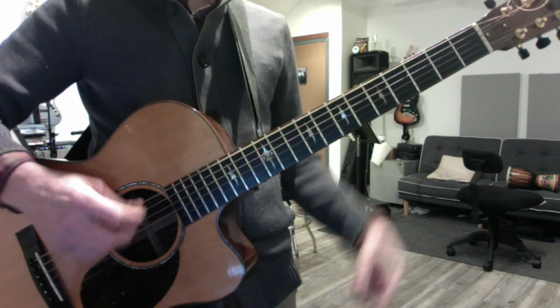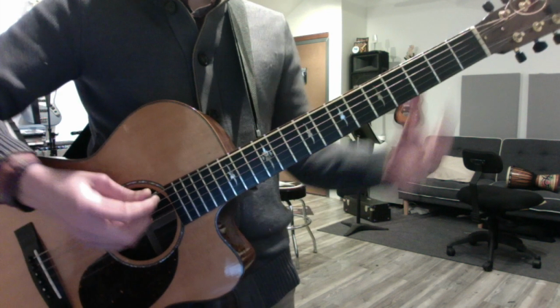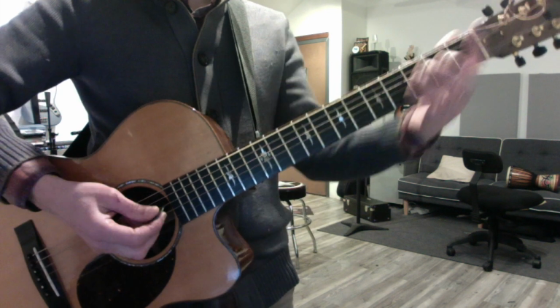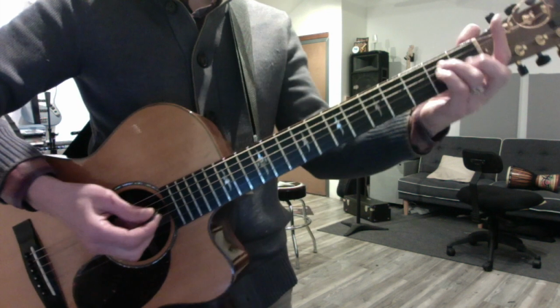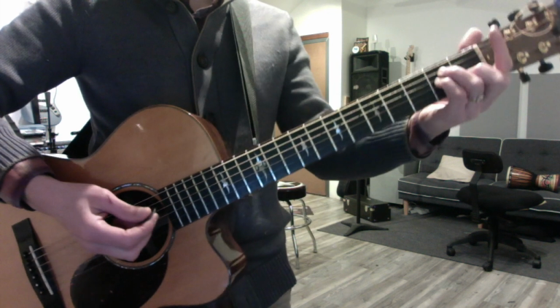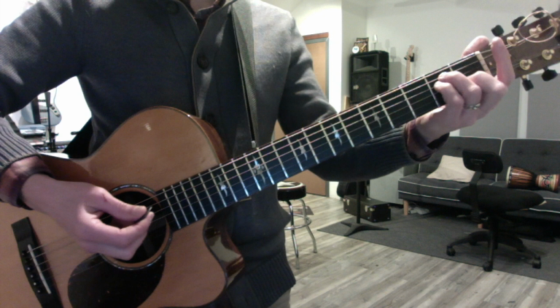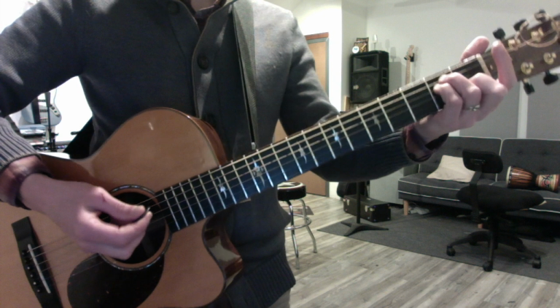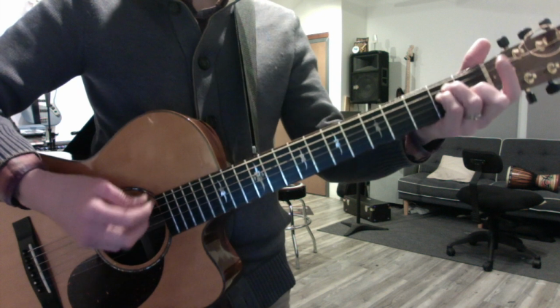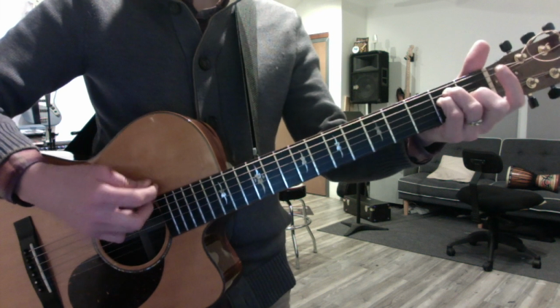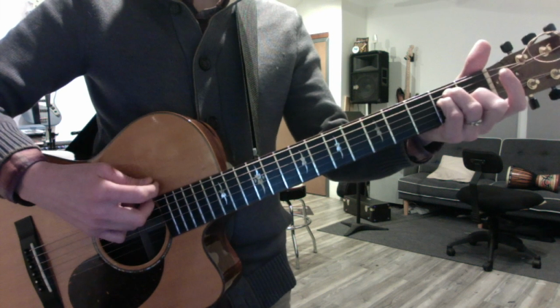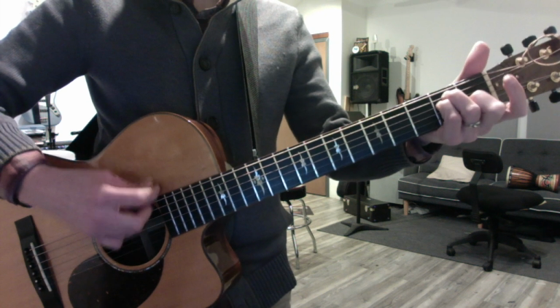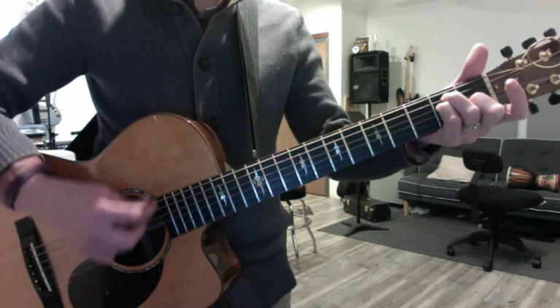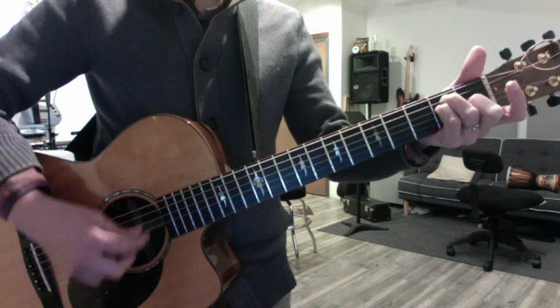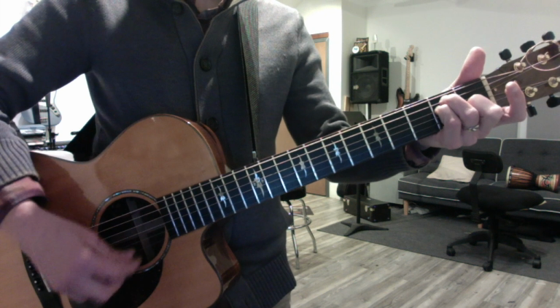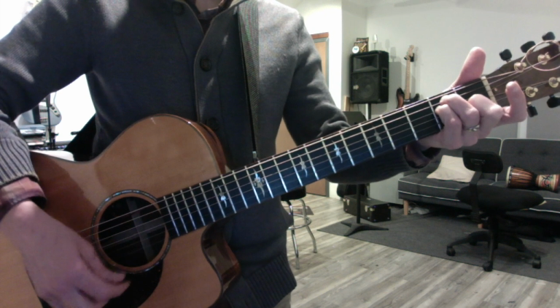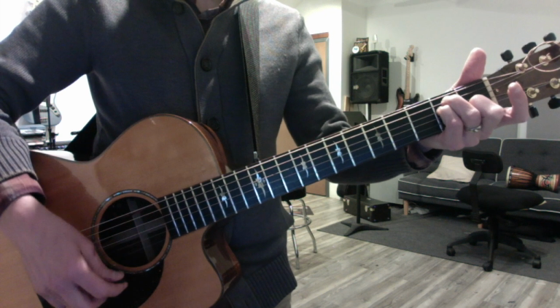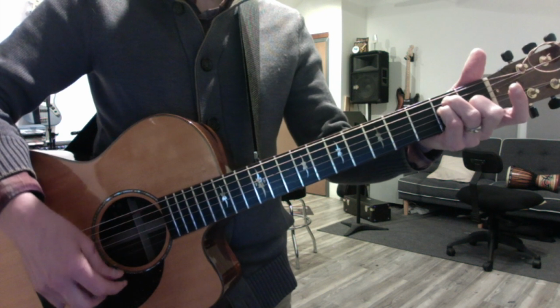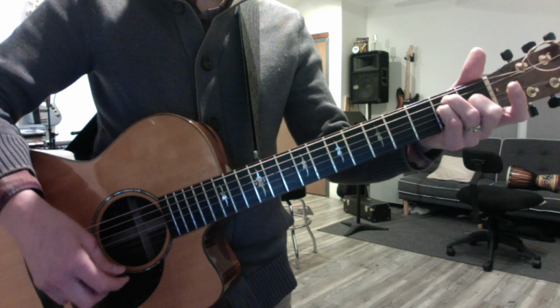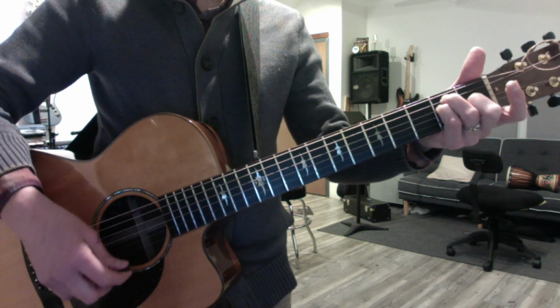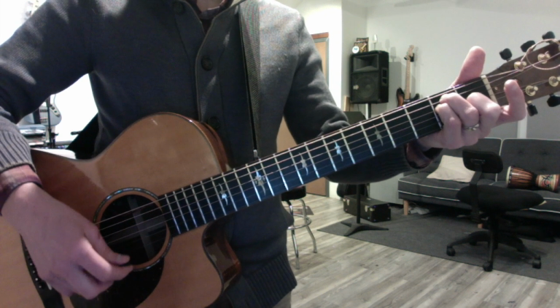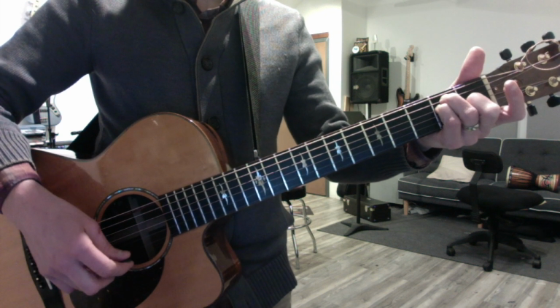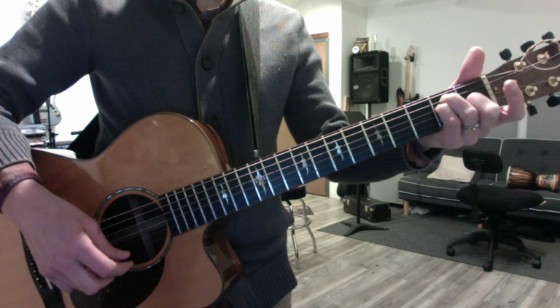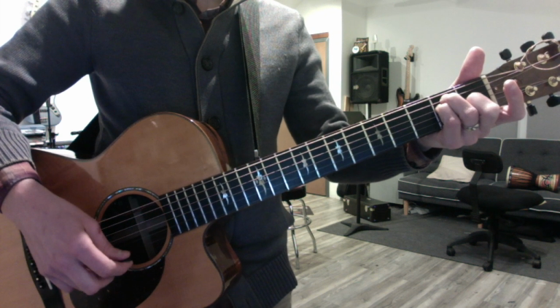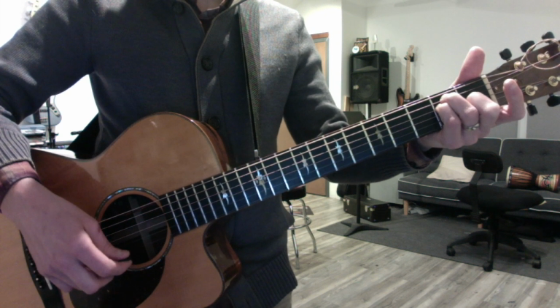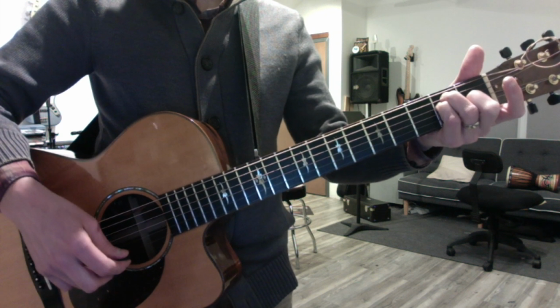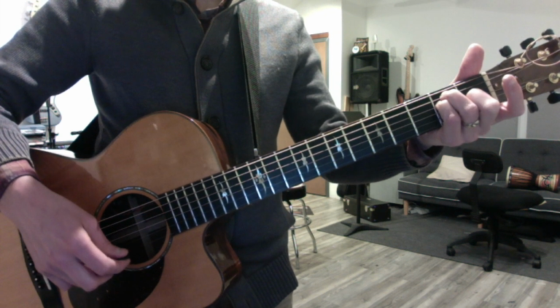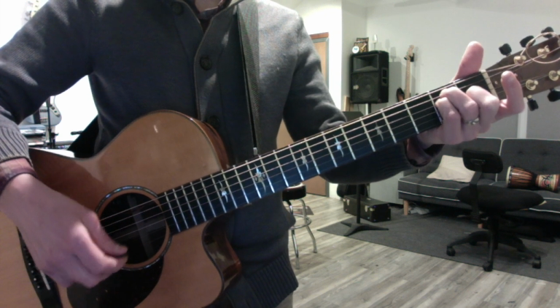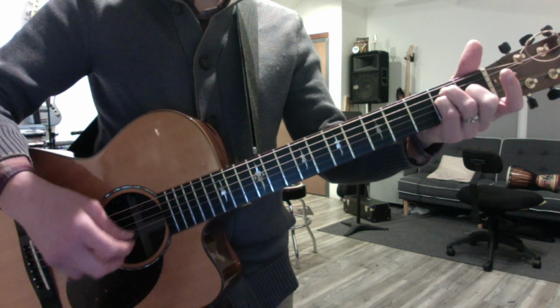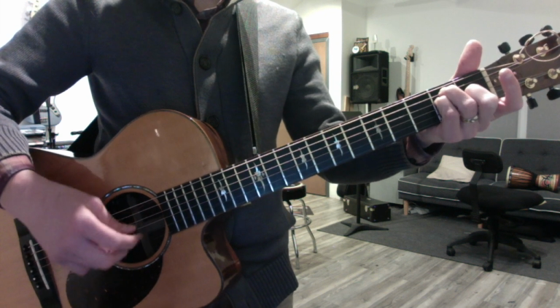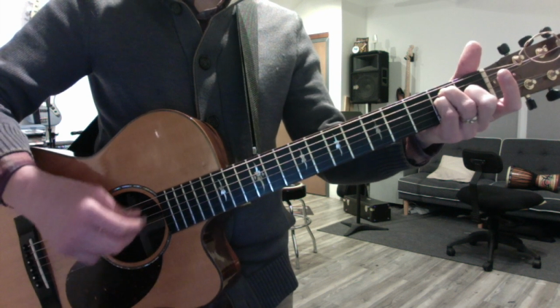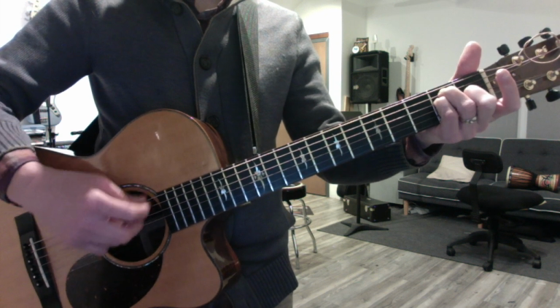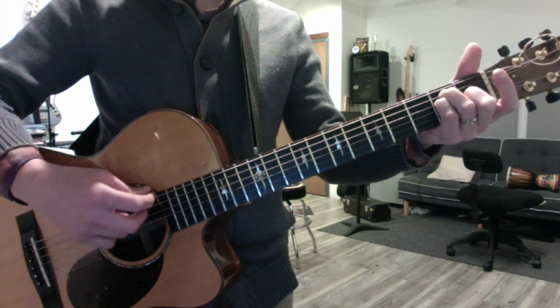Now play your E chord with the funky fingering. Now make it minor.